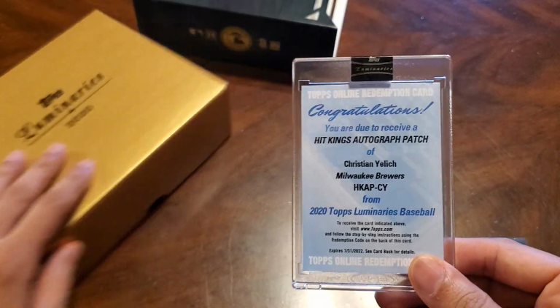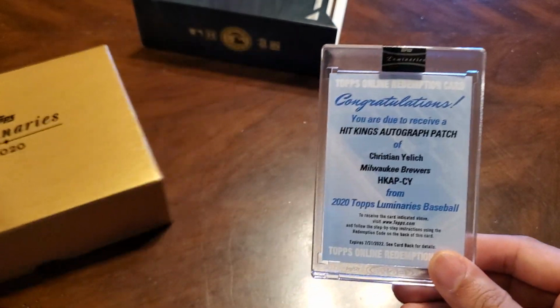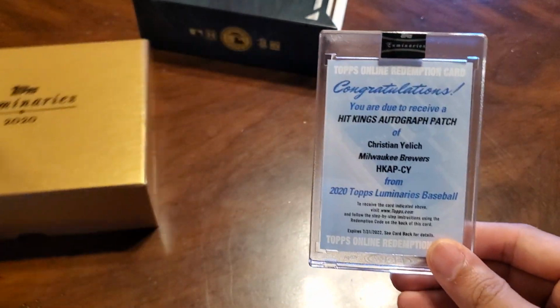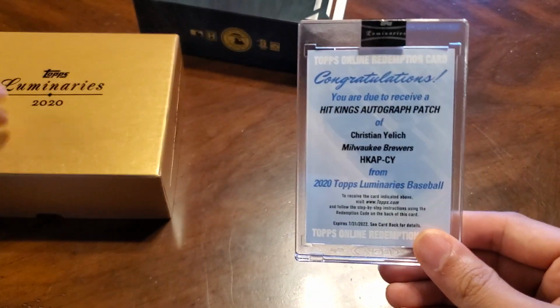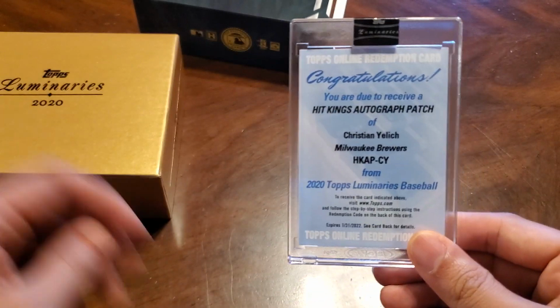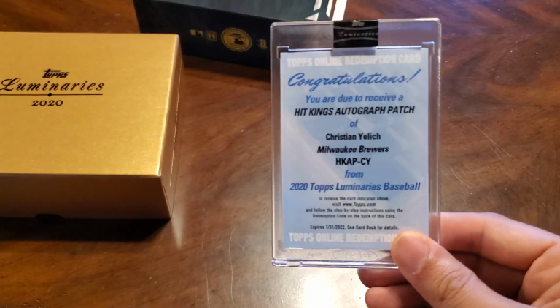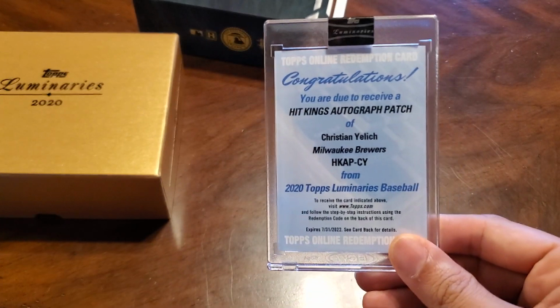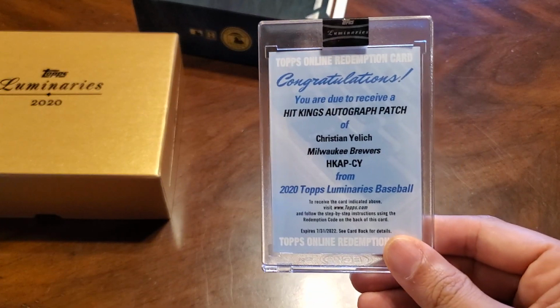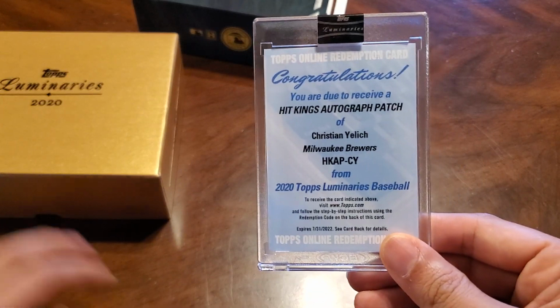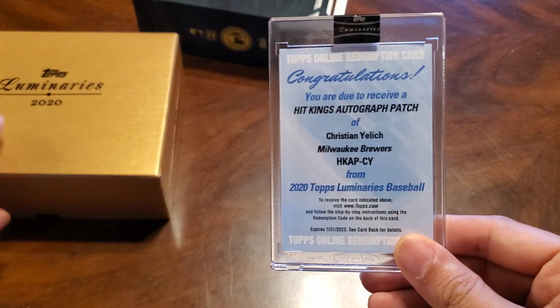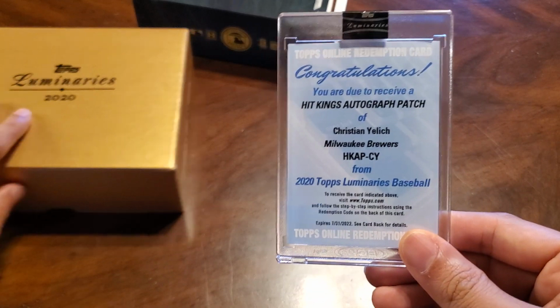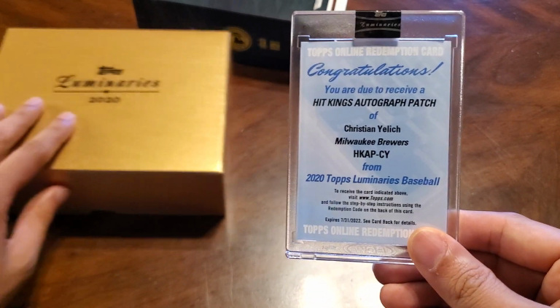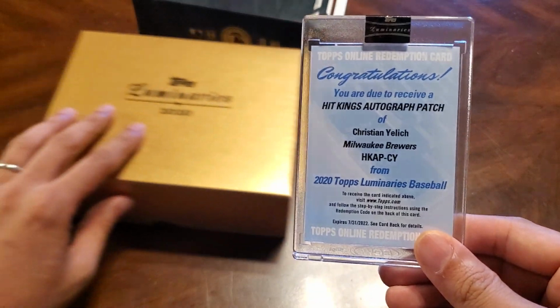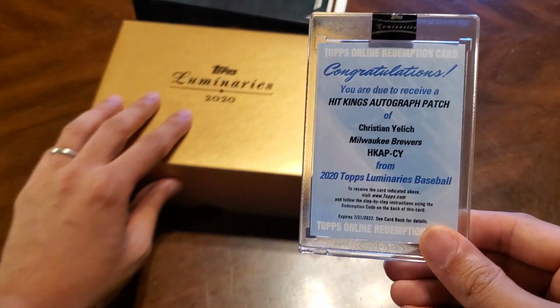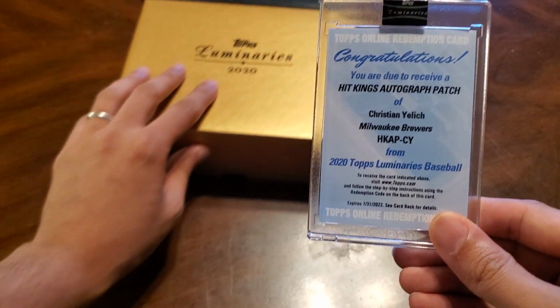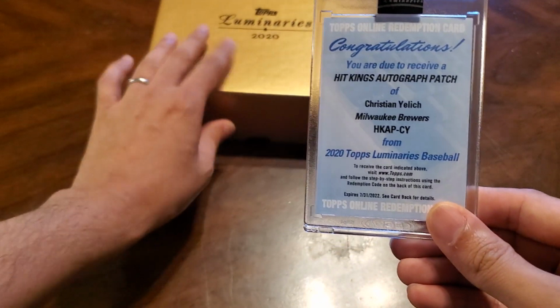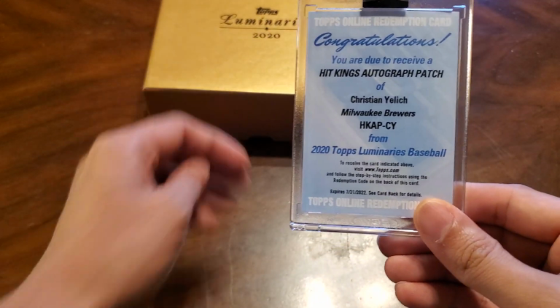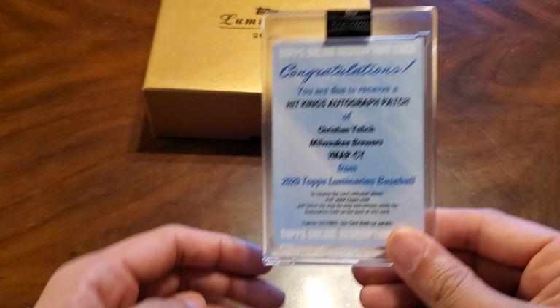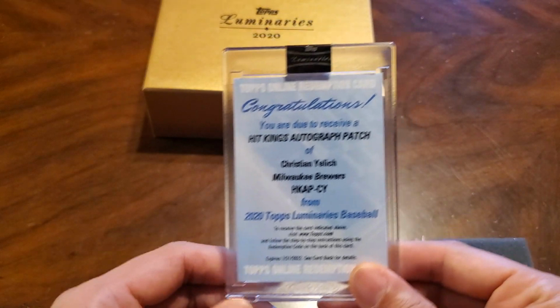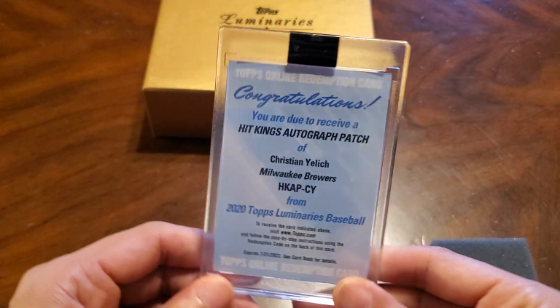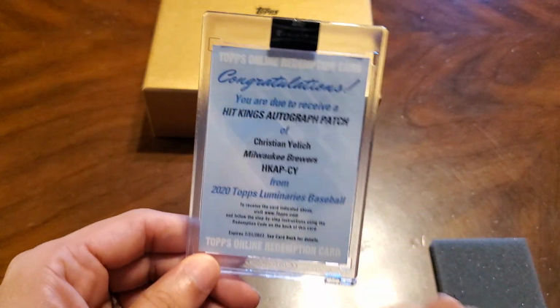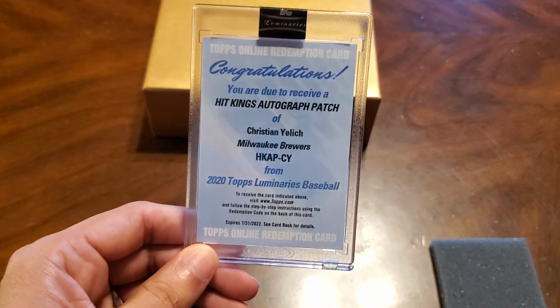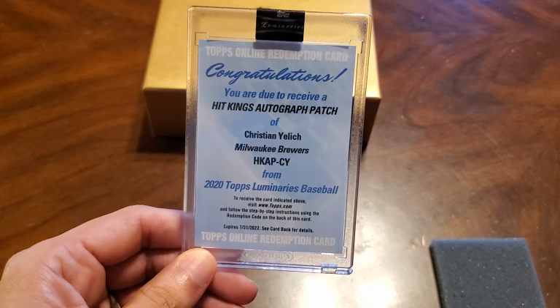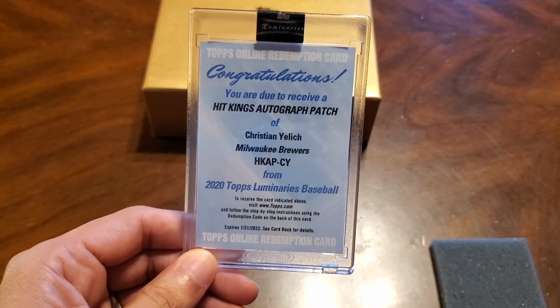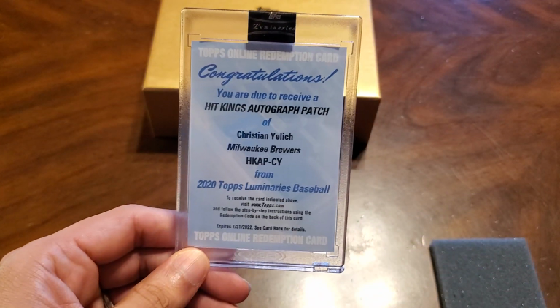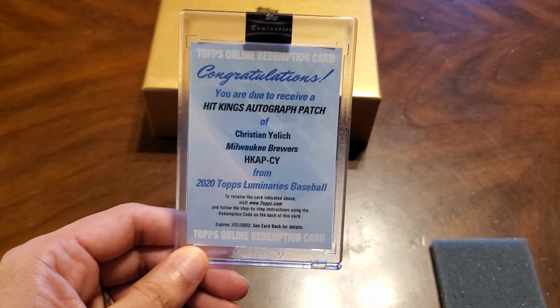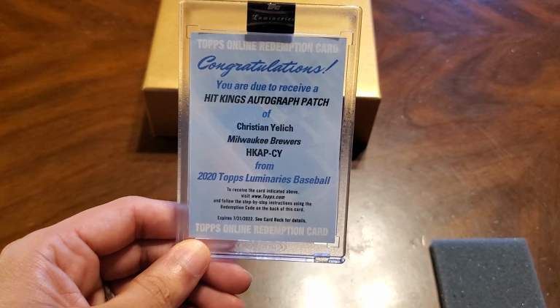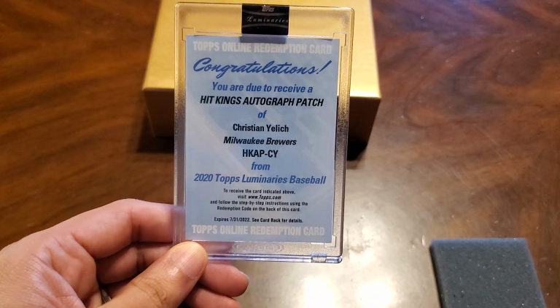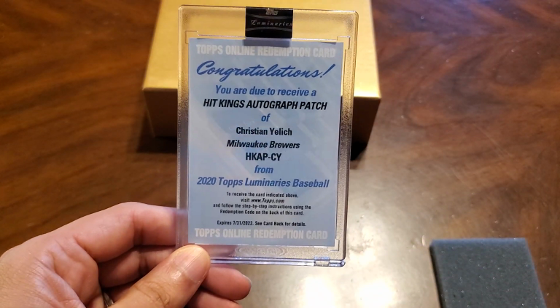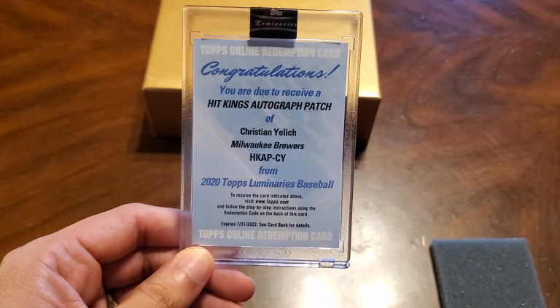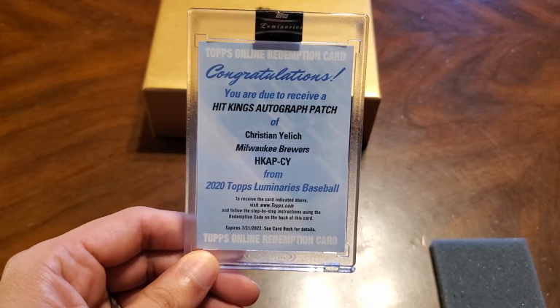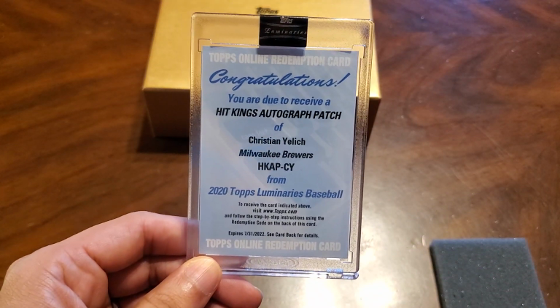Pretty cool. We will see you guys on the next one. Thanks for watching.